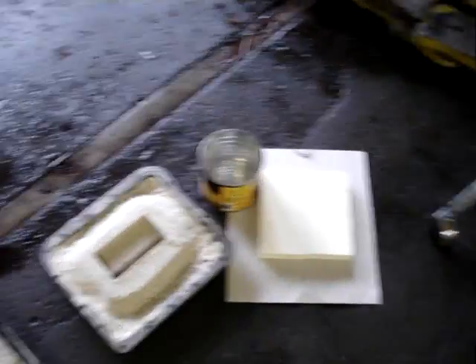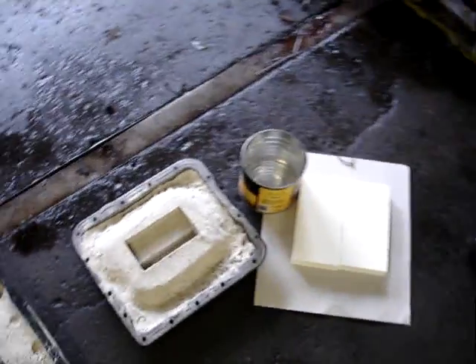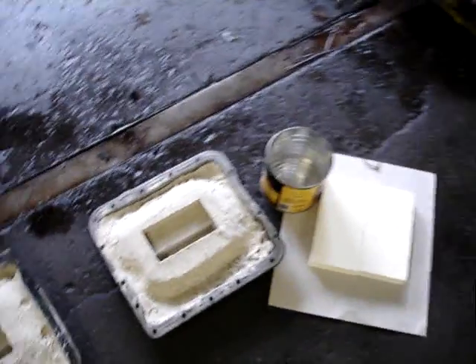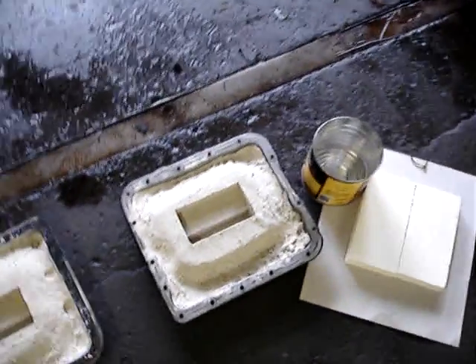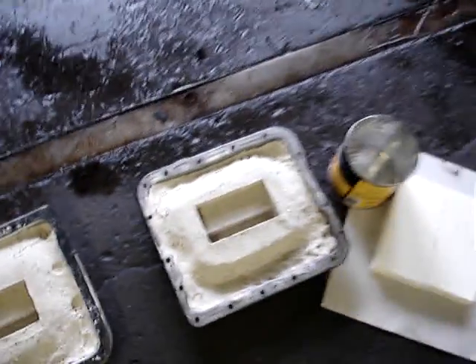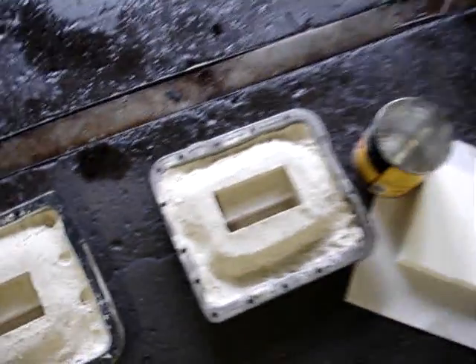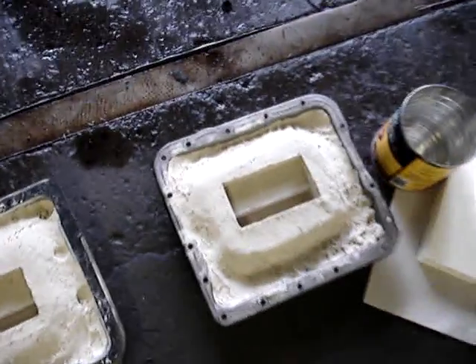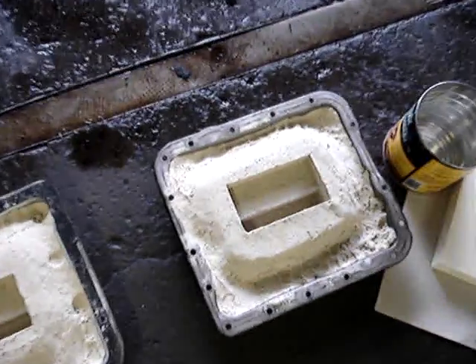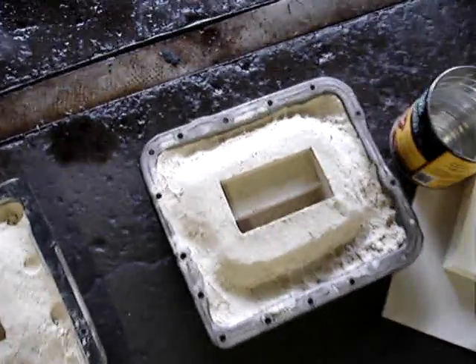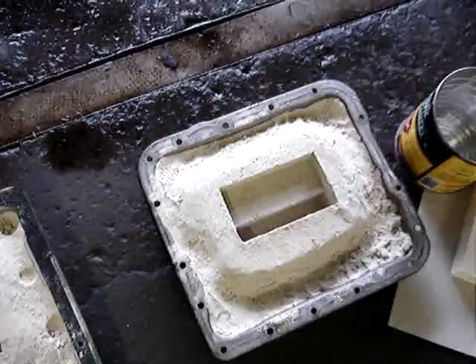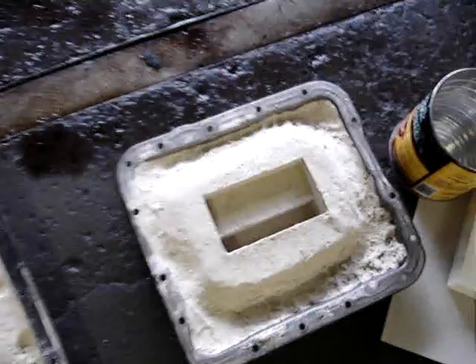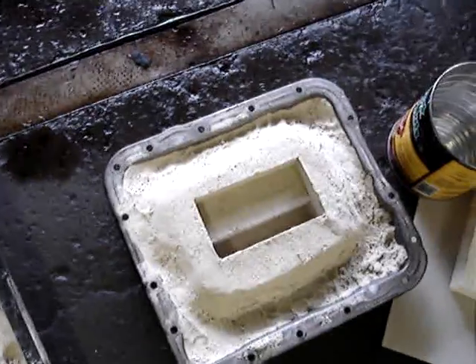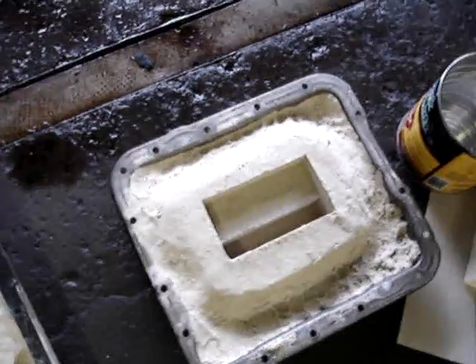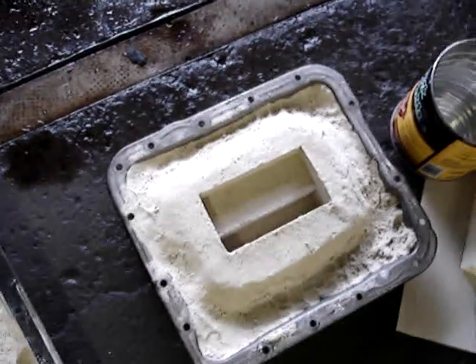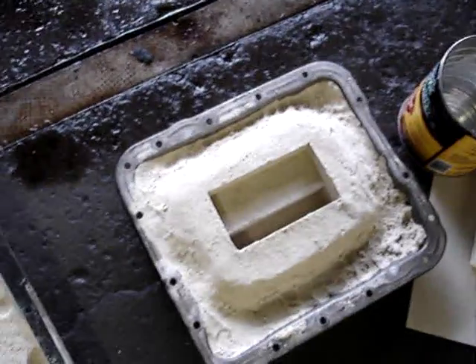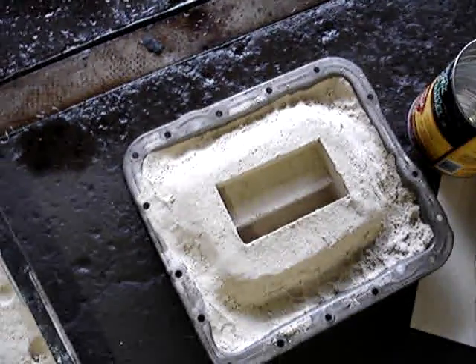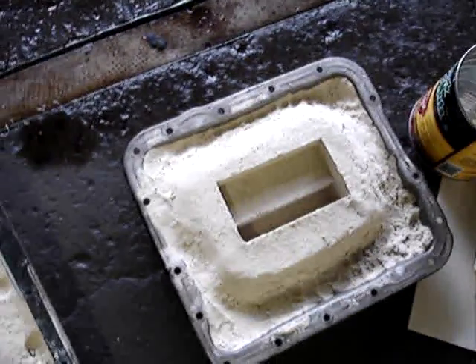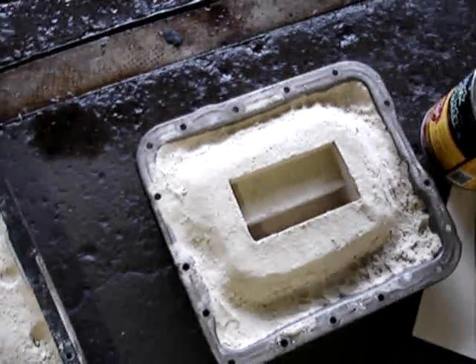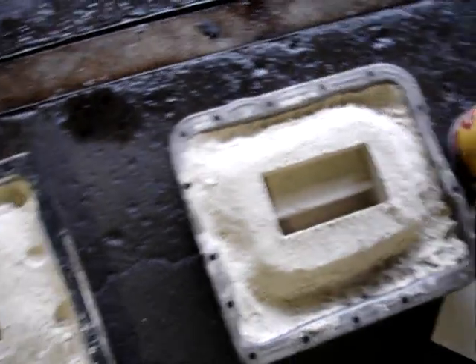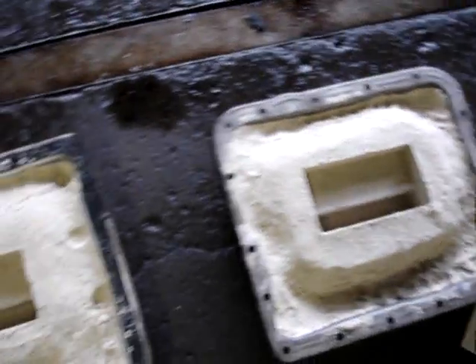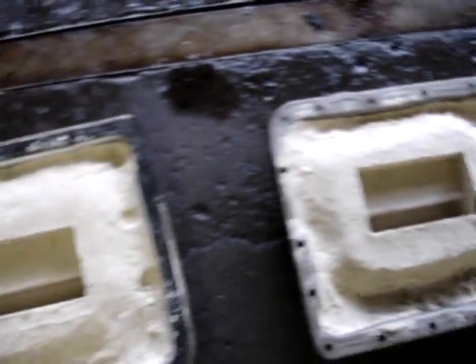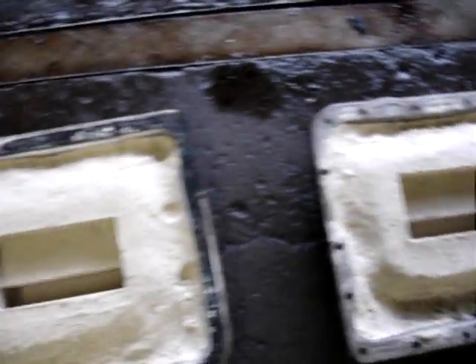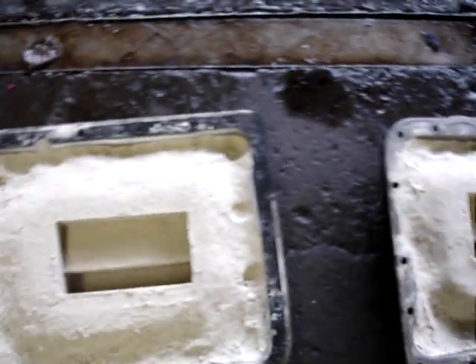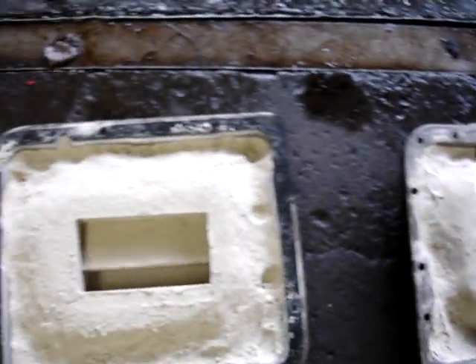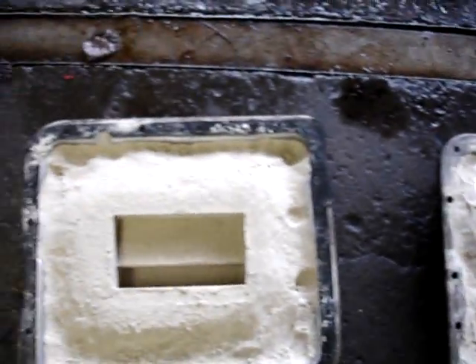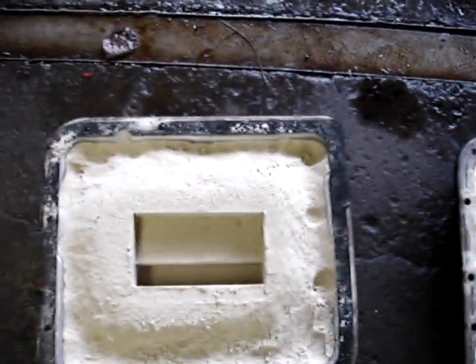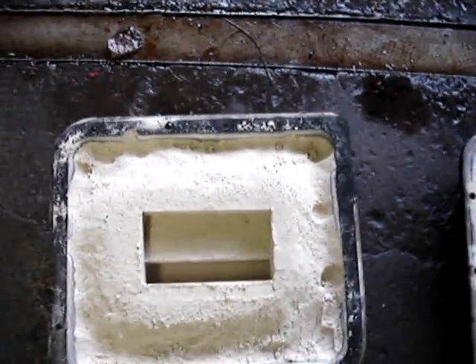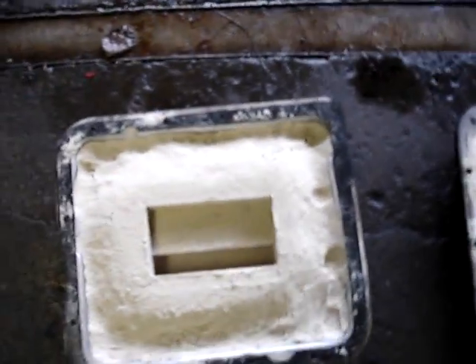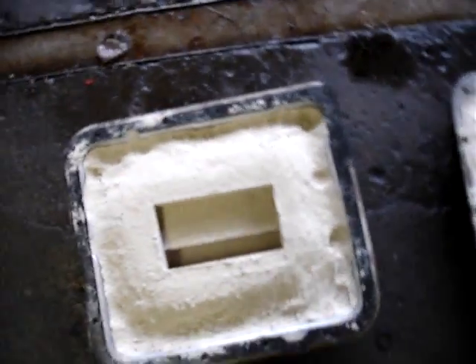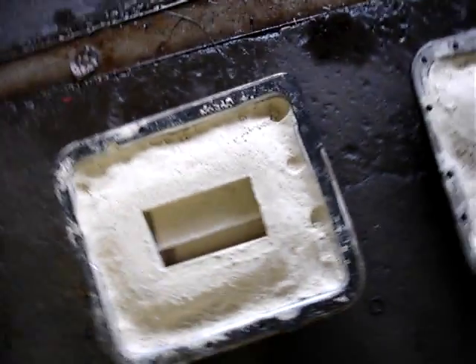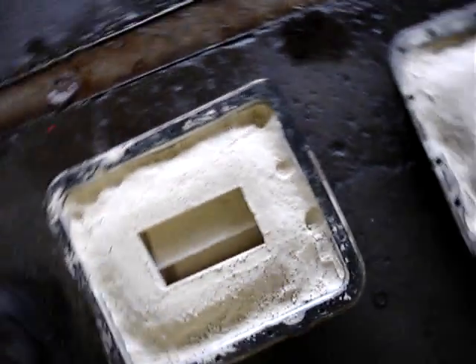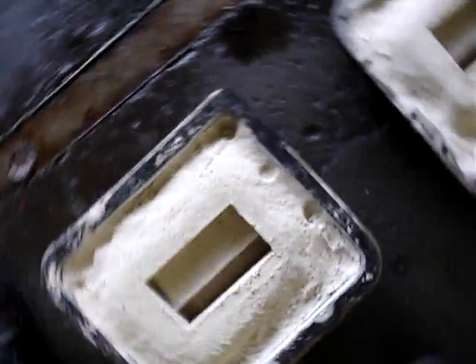Here's our sand castings for some soft jaws.